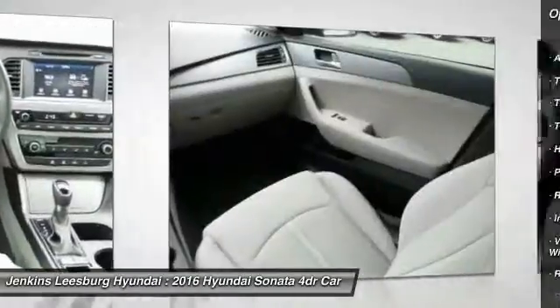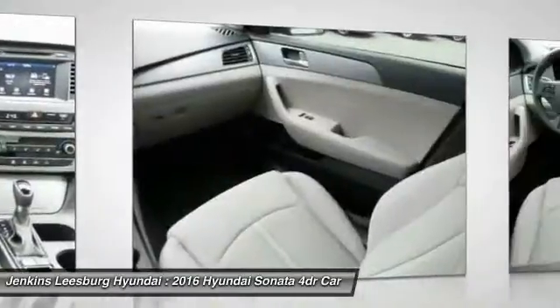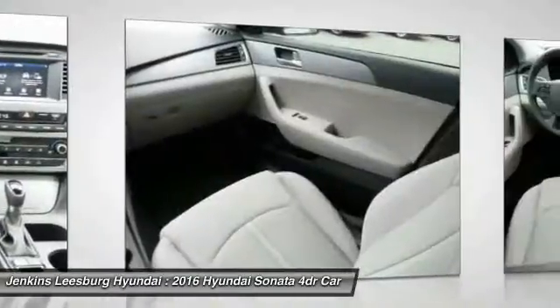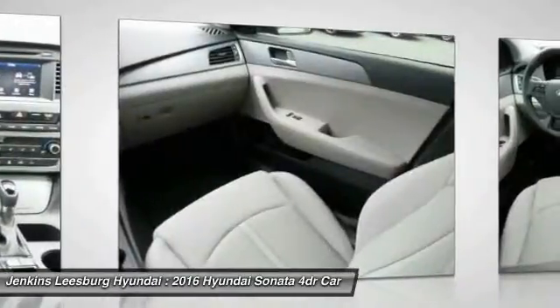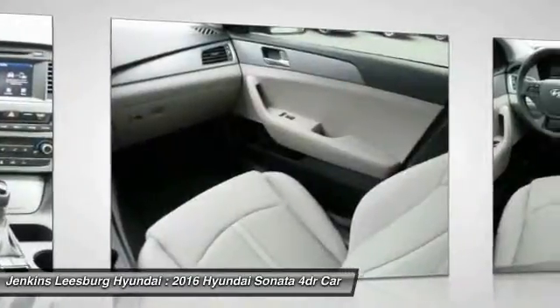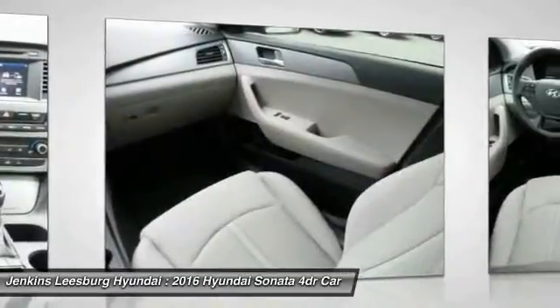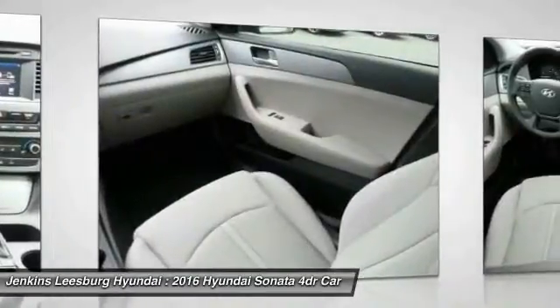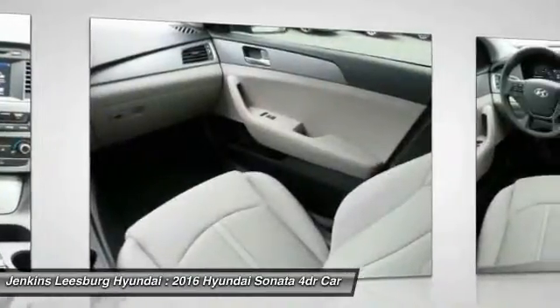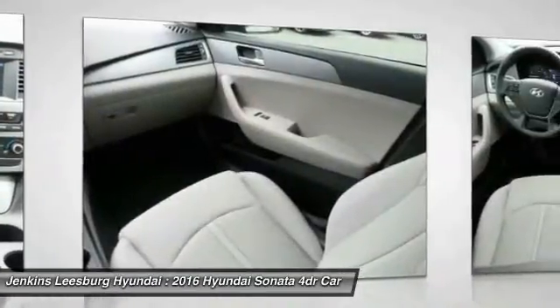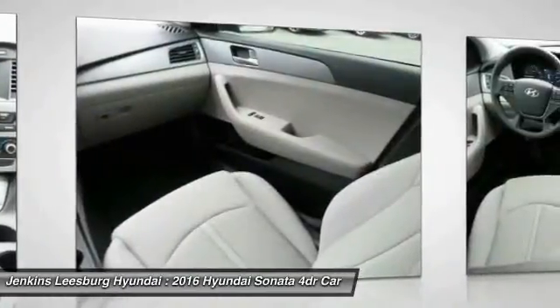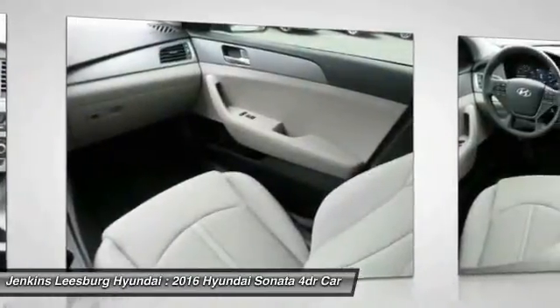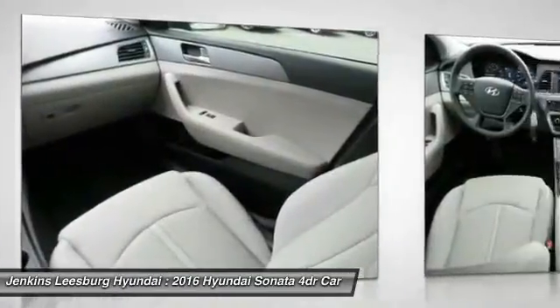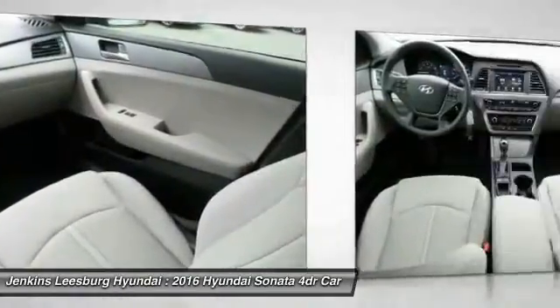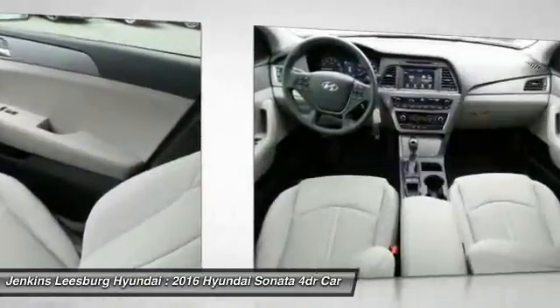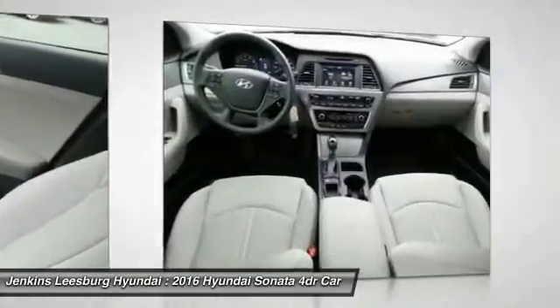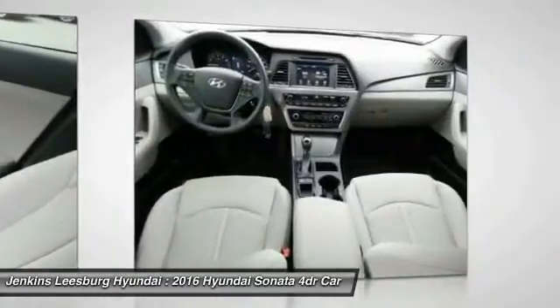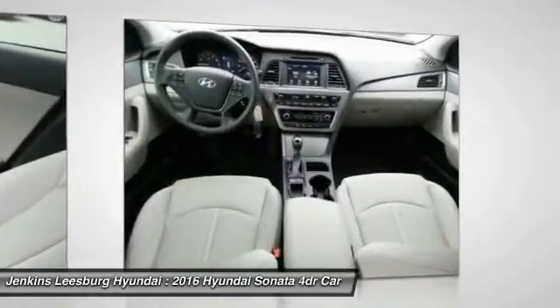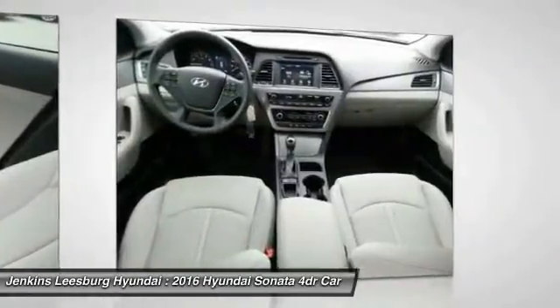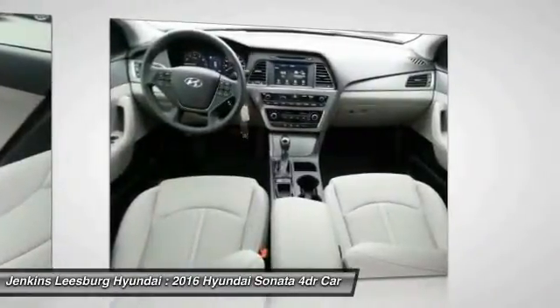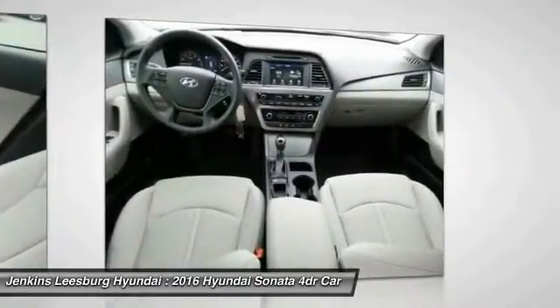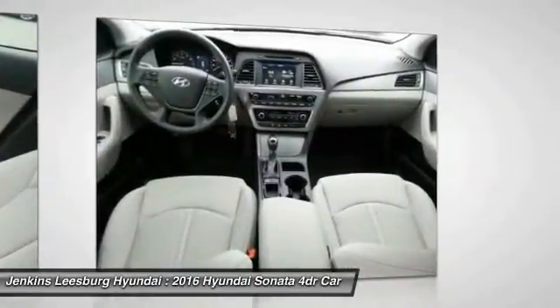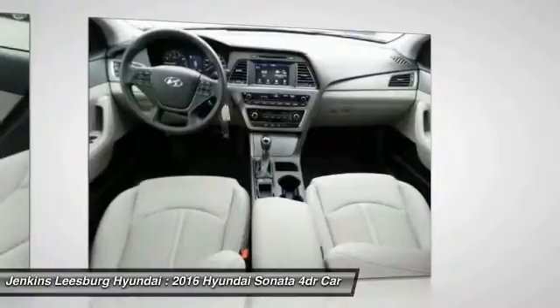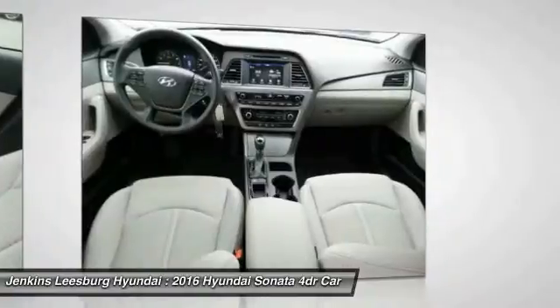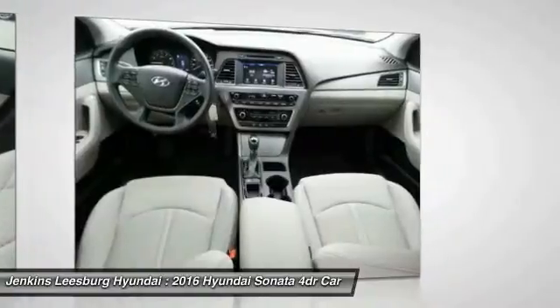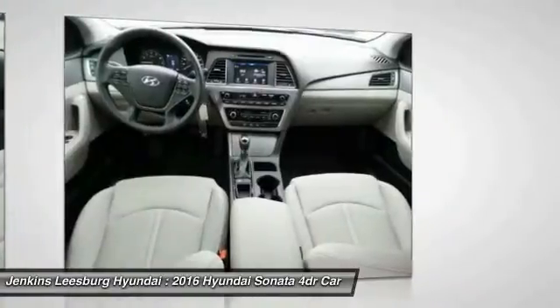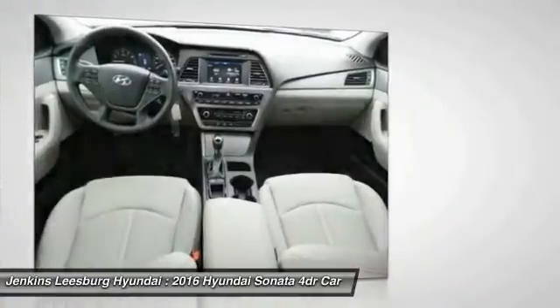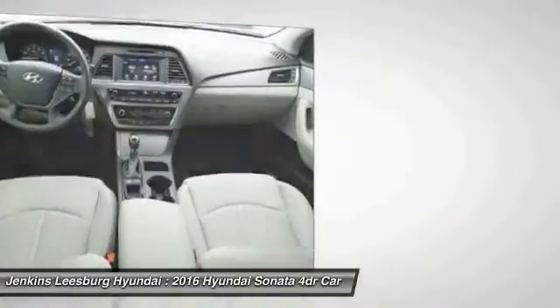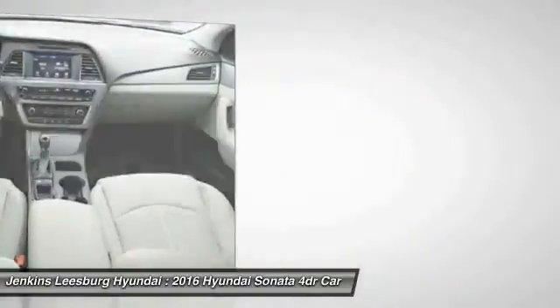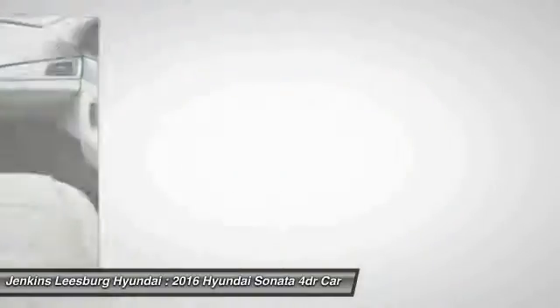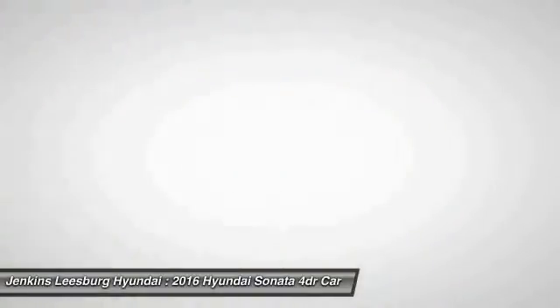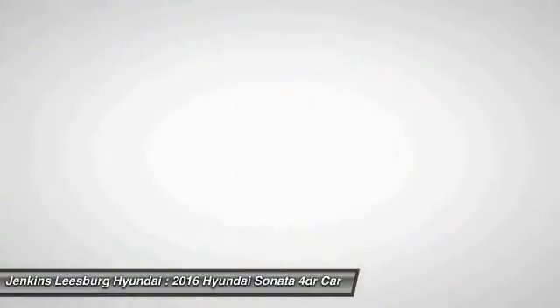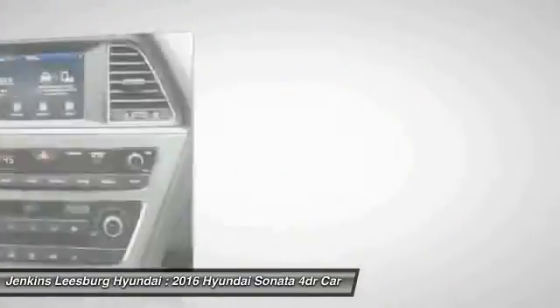Keyless entry, Bluetooth, driver airbag, power steering, adjustable steering wheel.